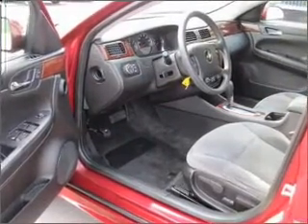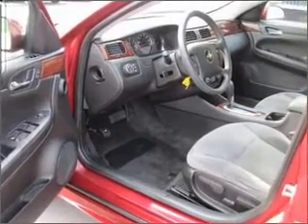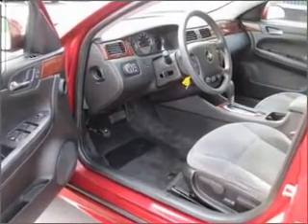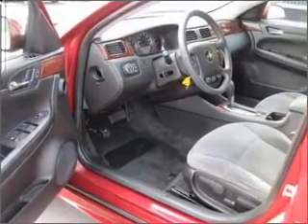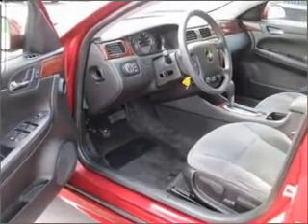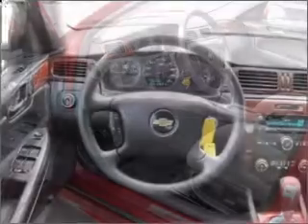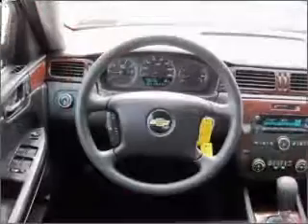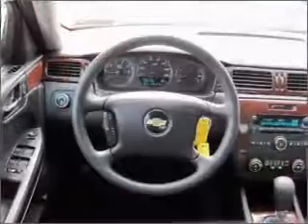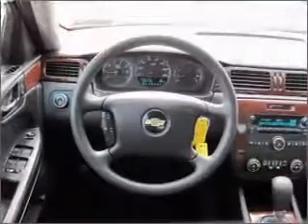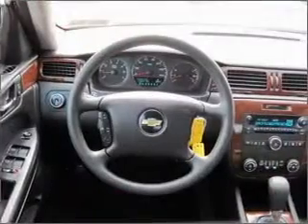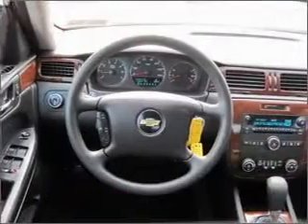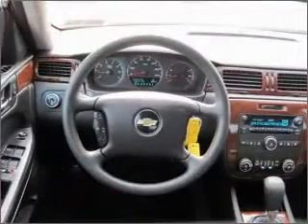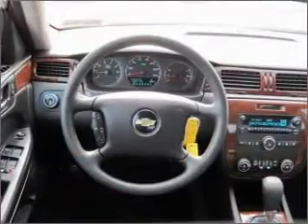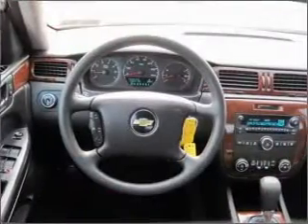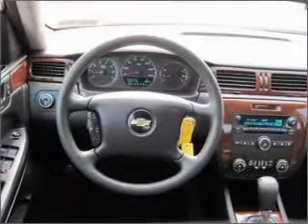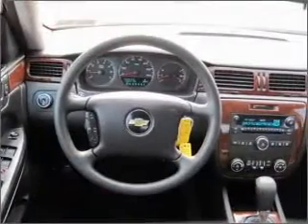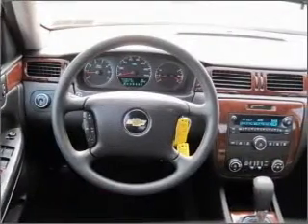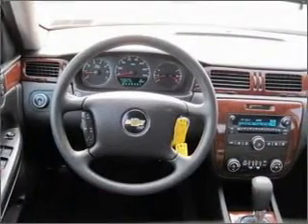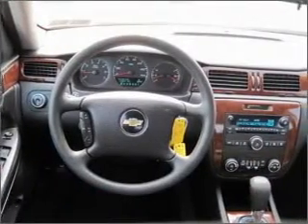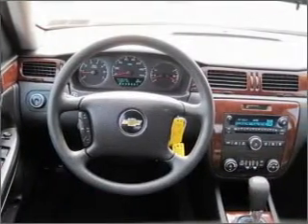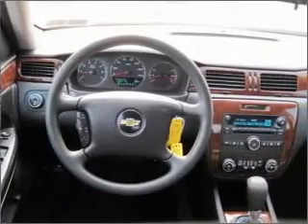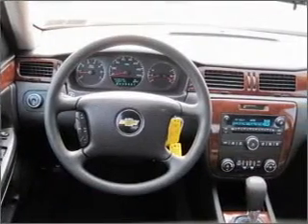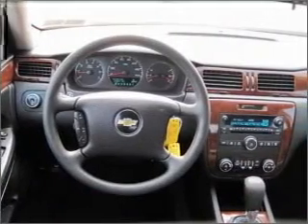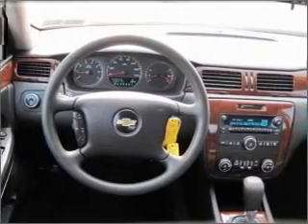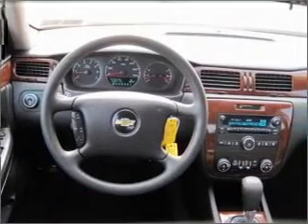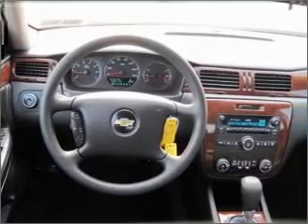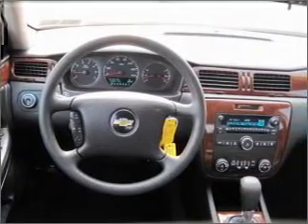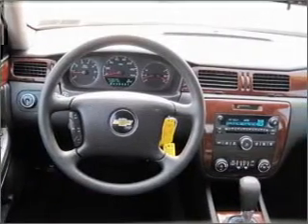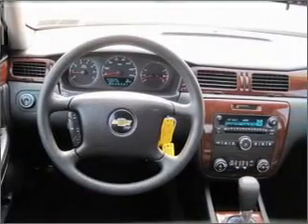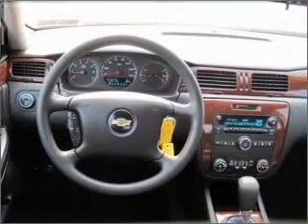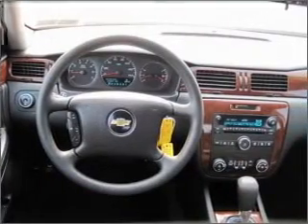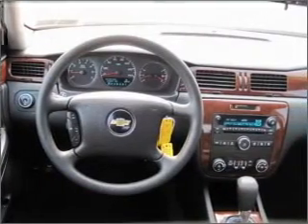We would love to put you in the driver's seat of this Impala. Please contact us for more information.